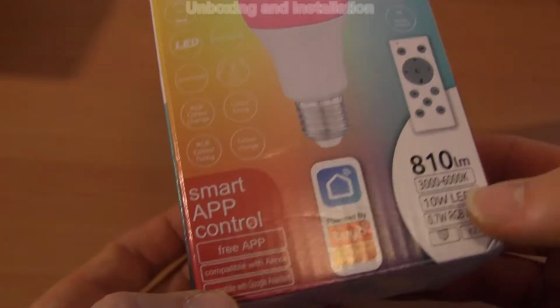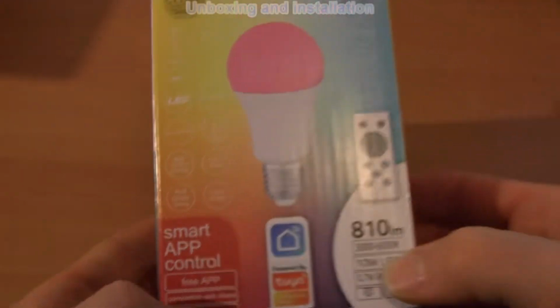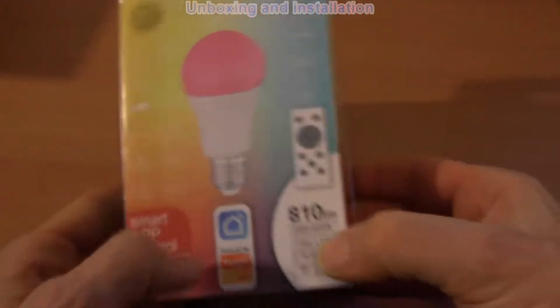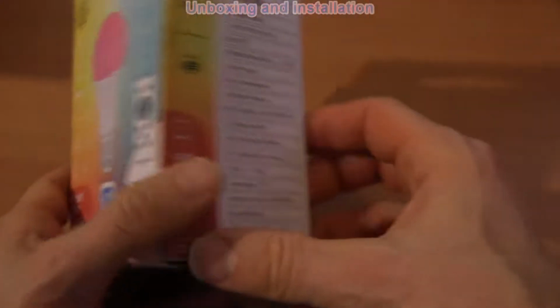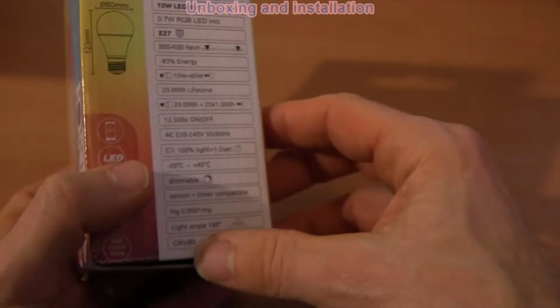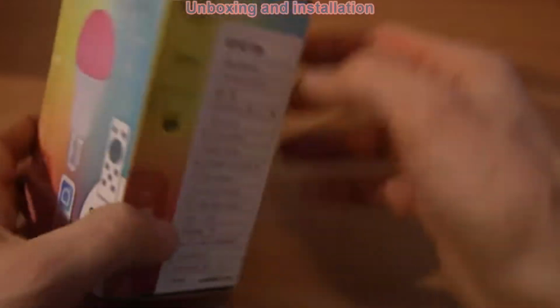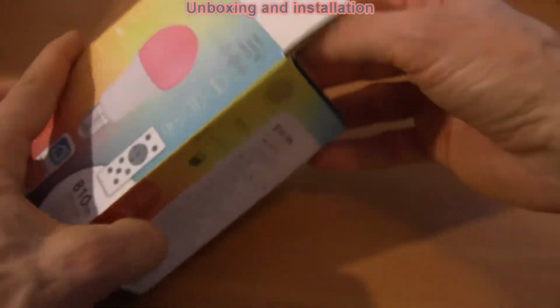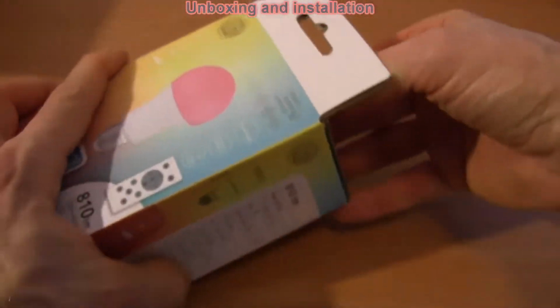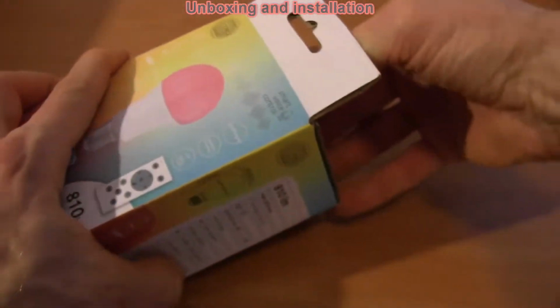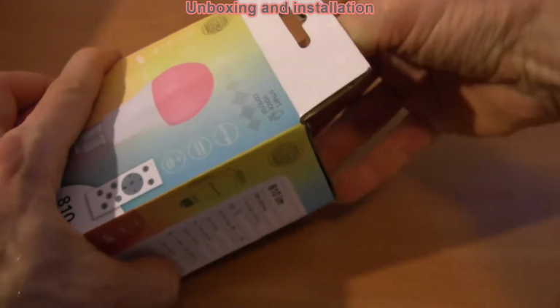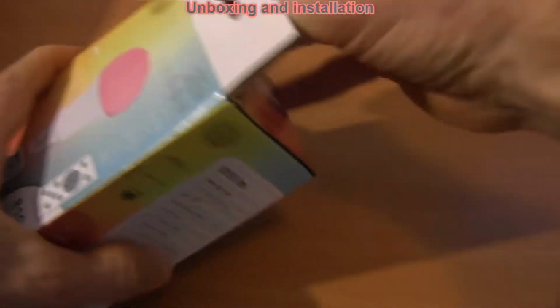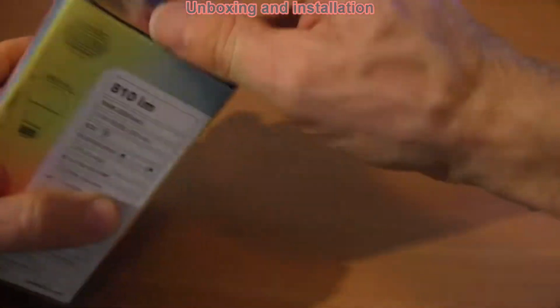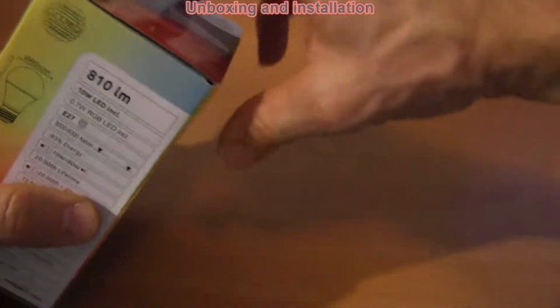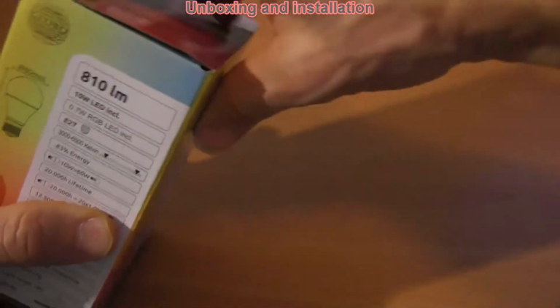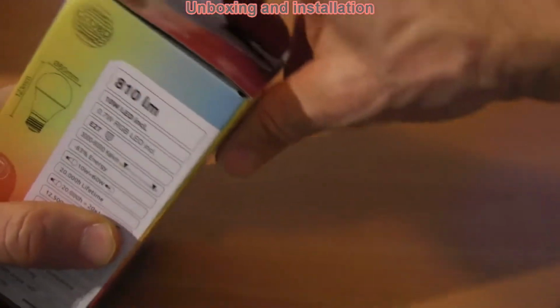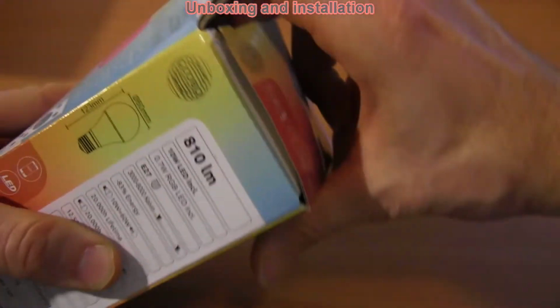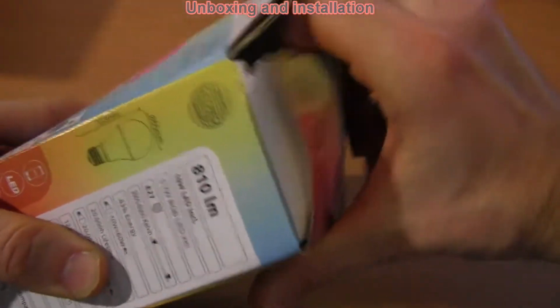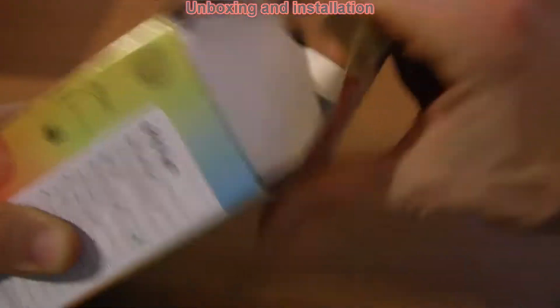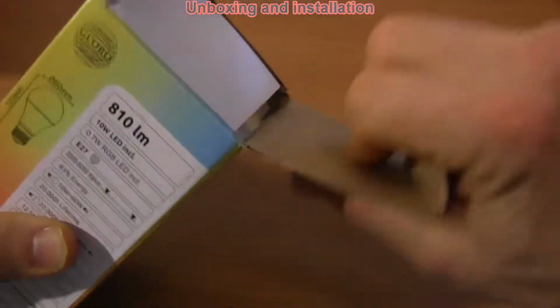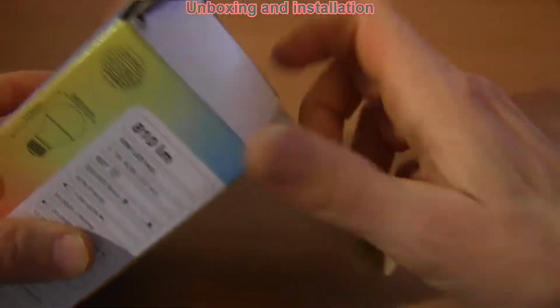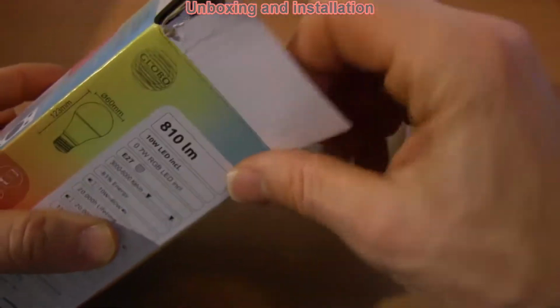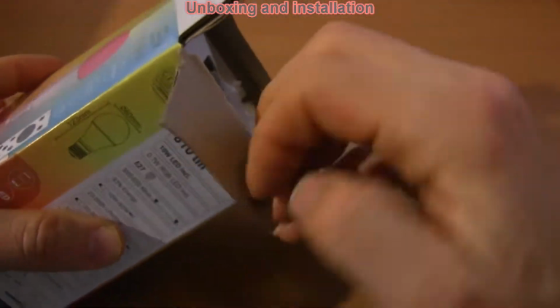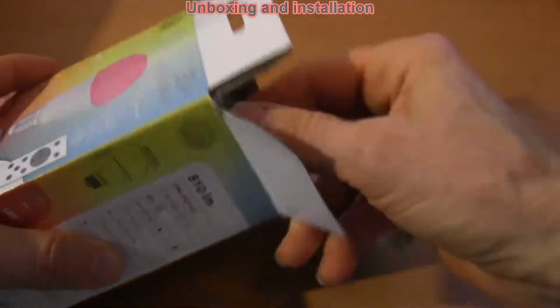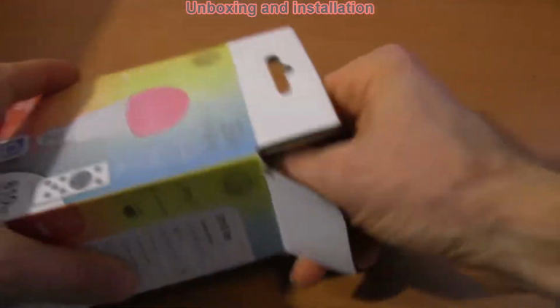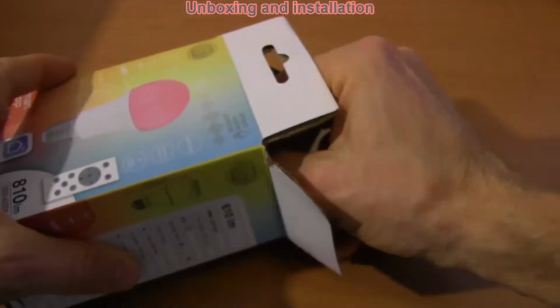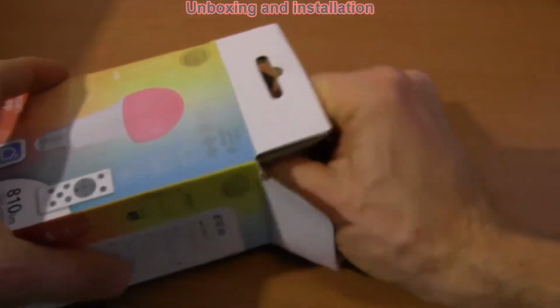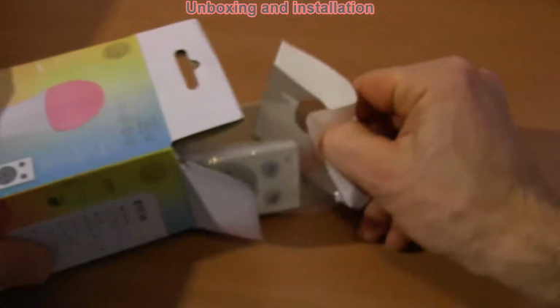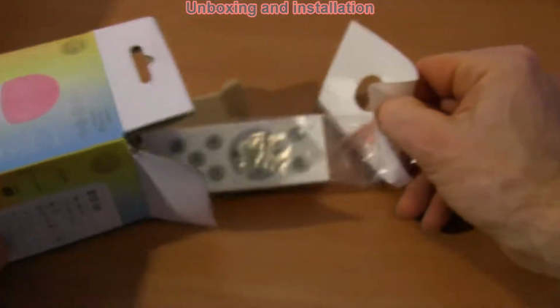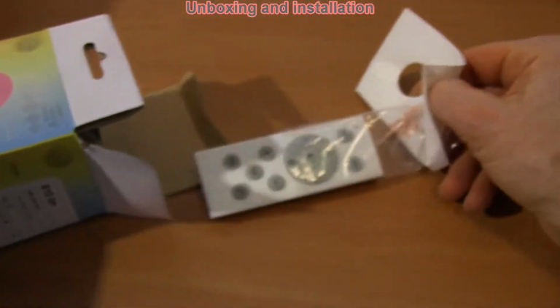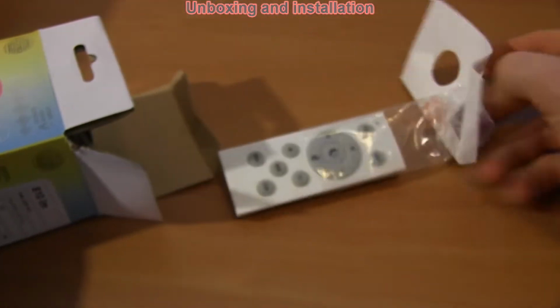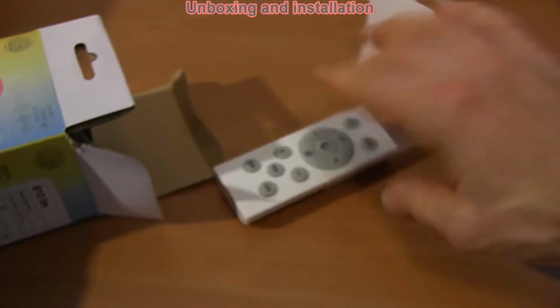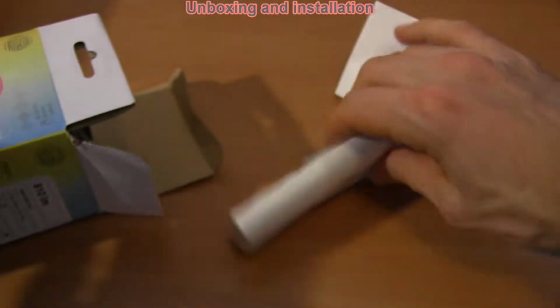For the start I will unbox and install the light.